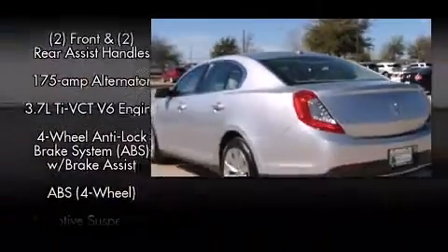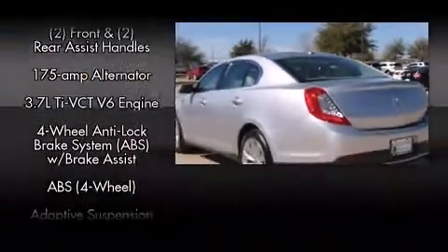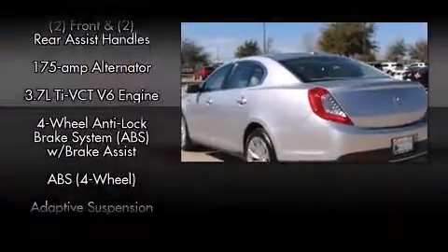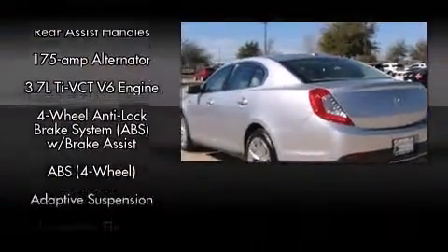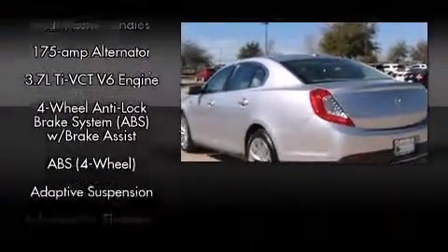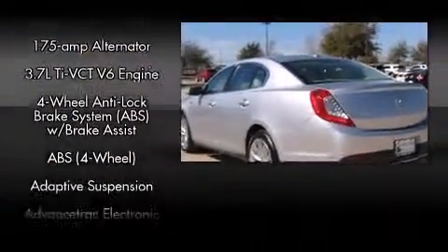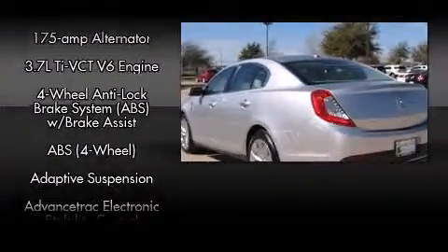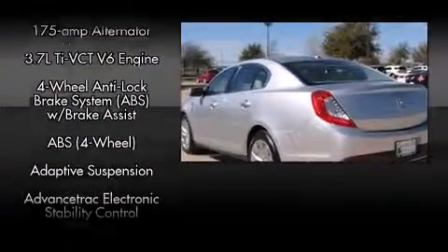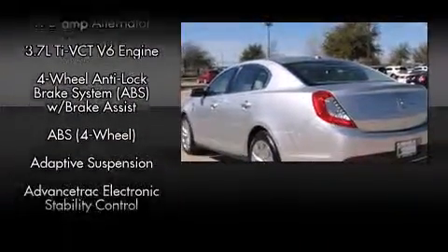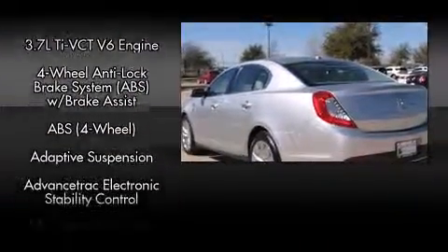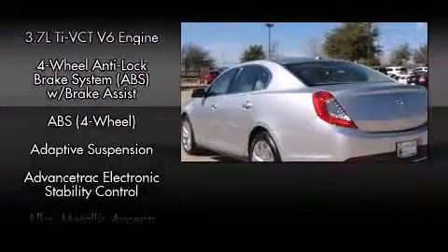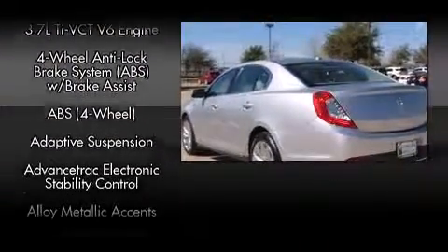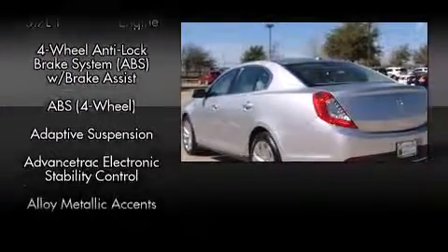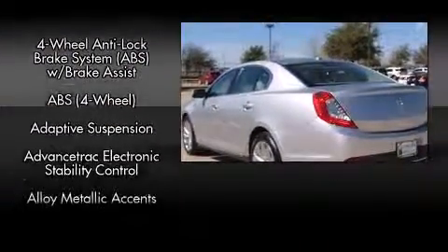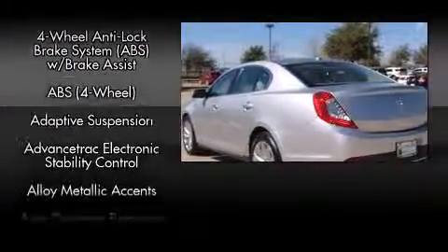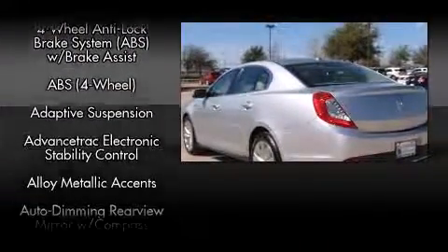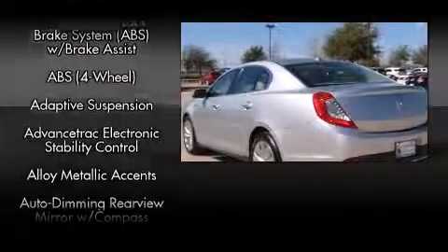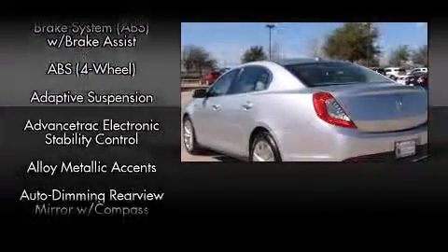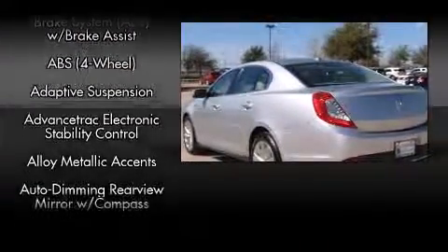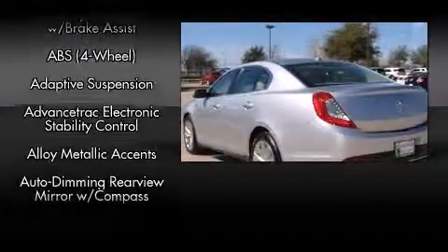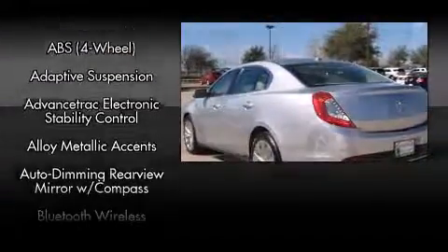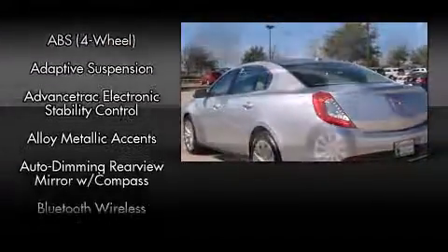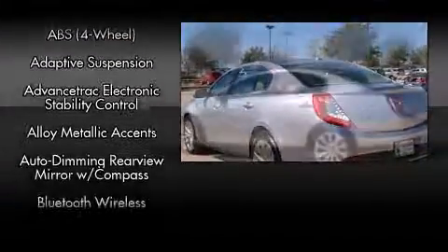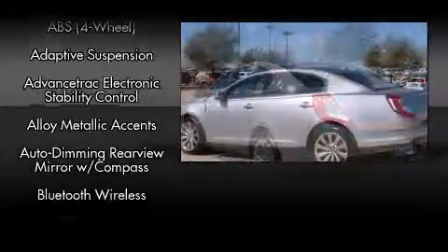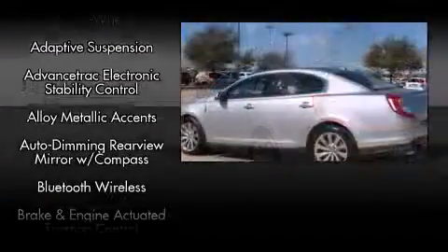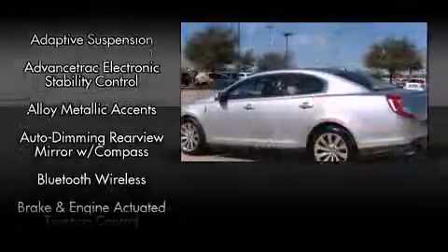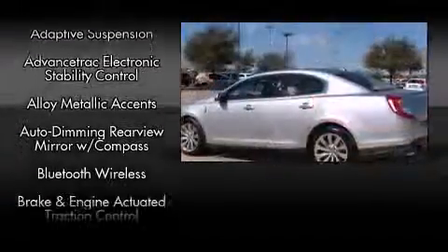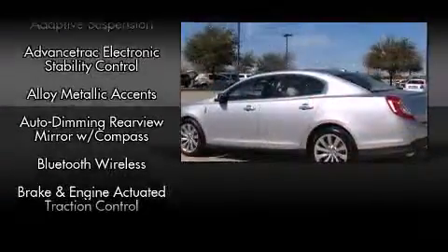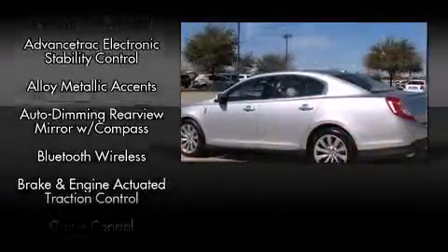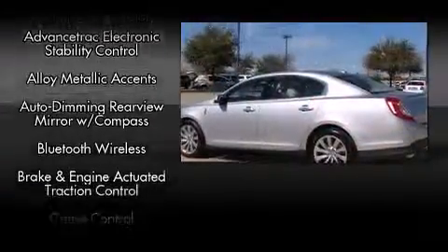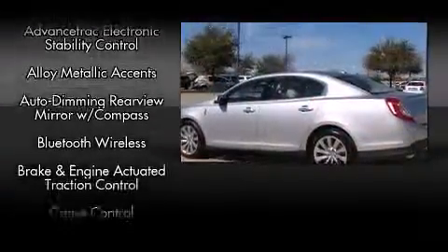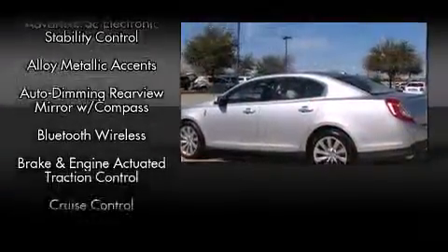Heated and ventilated seats, front dual-zone air conditioning, and leather upholstery.